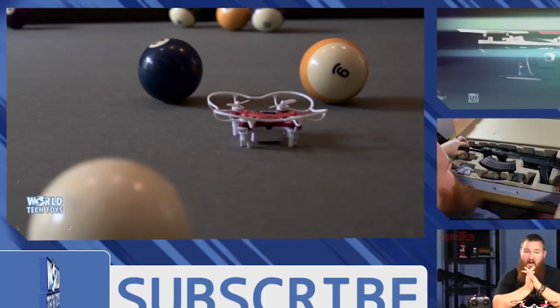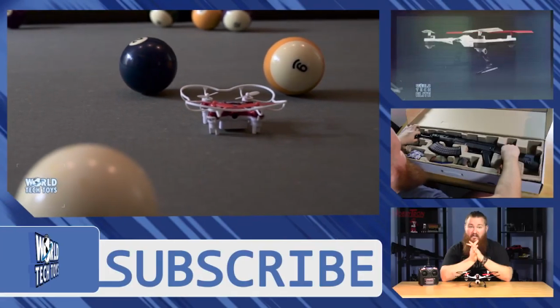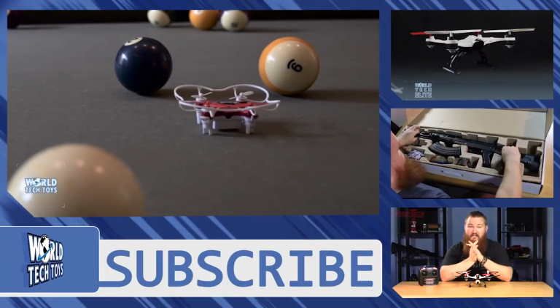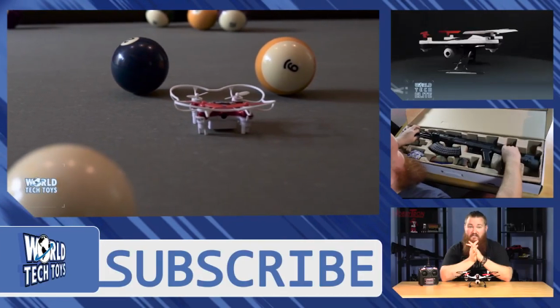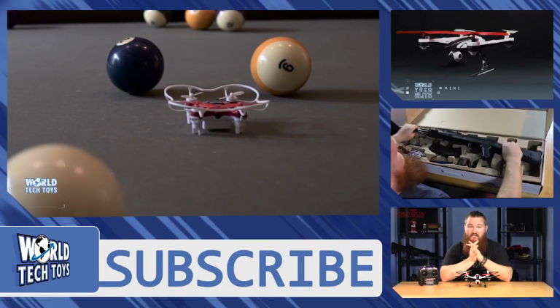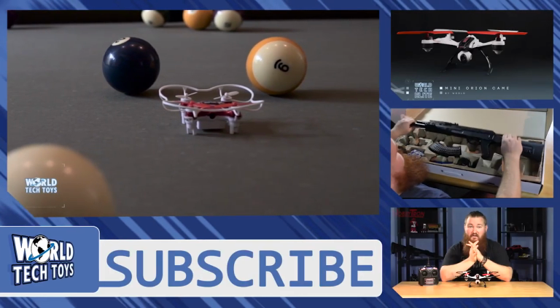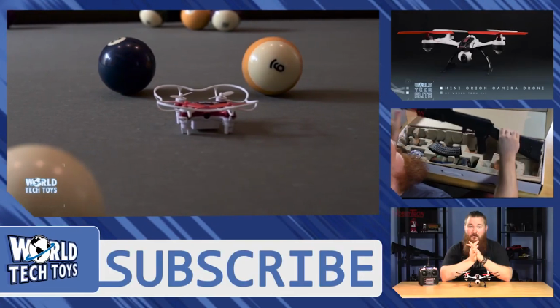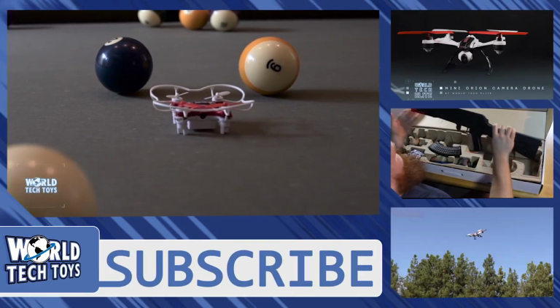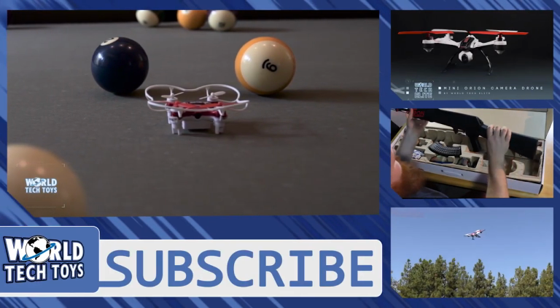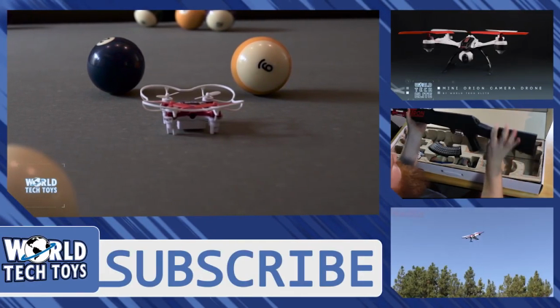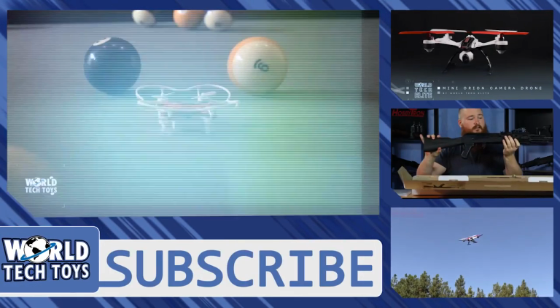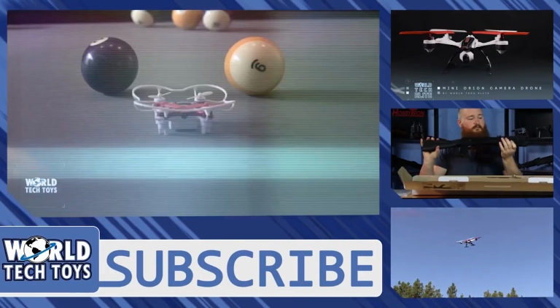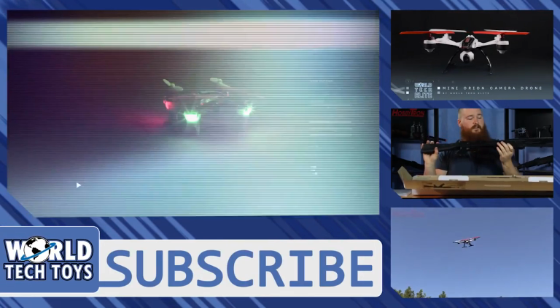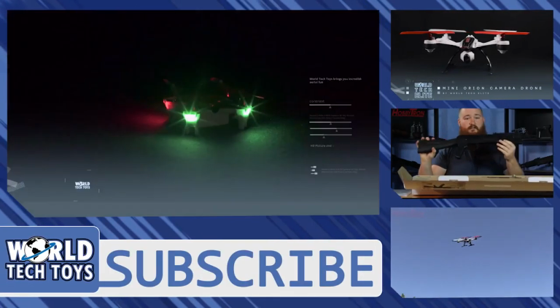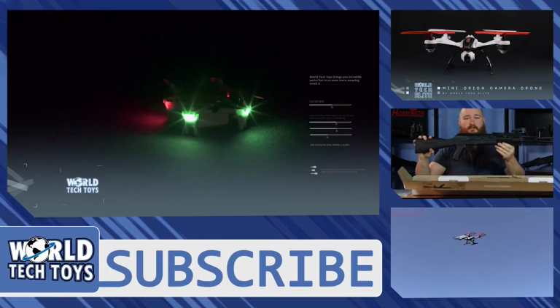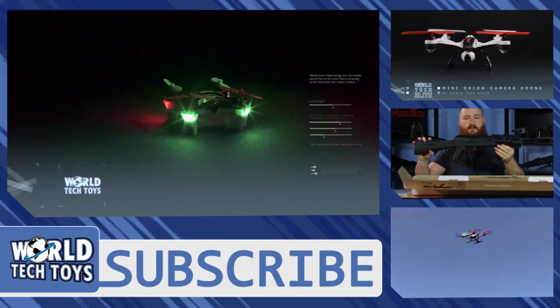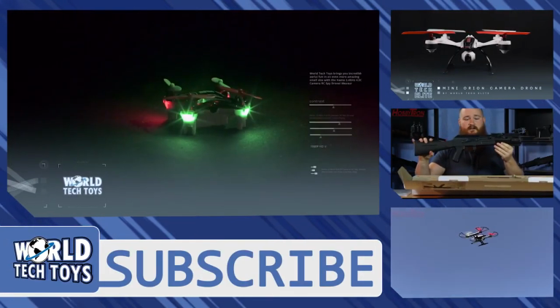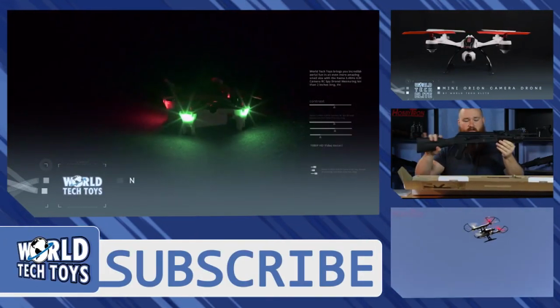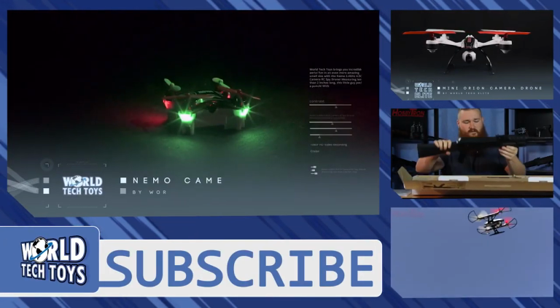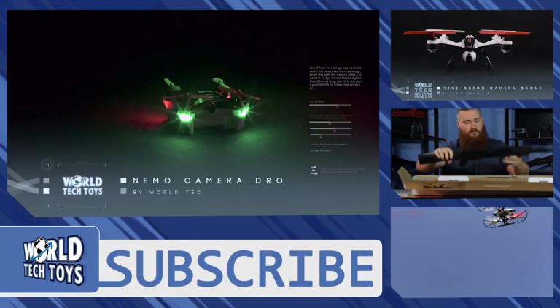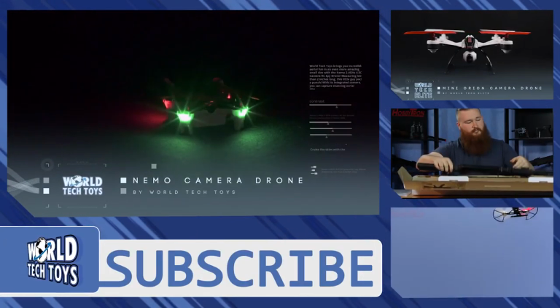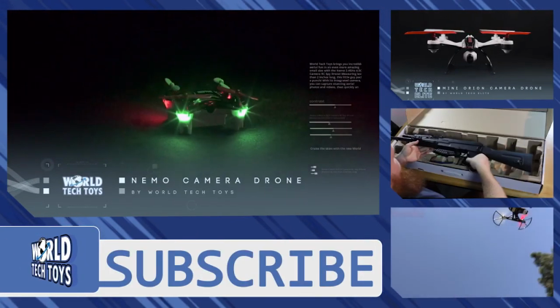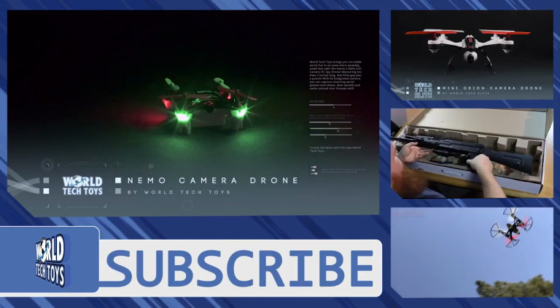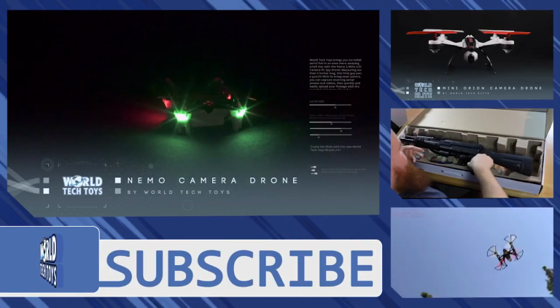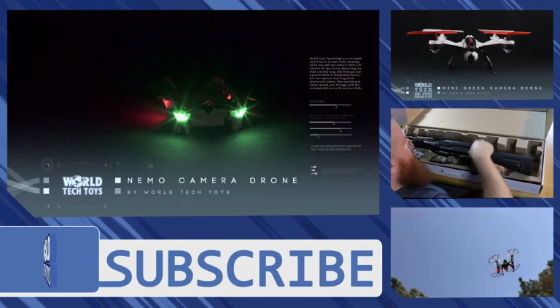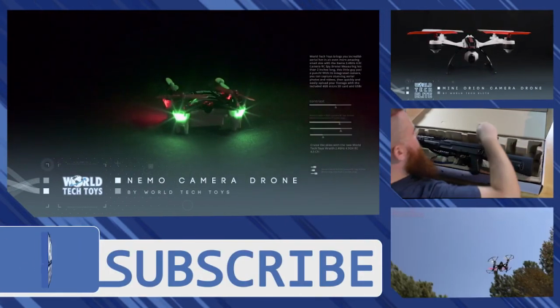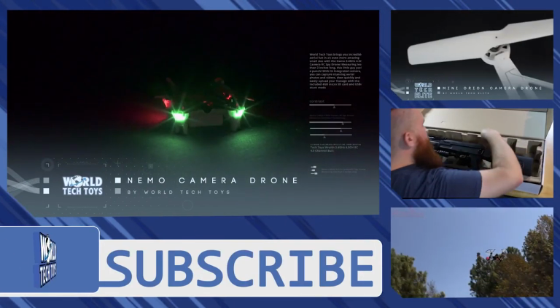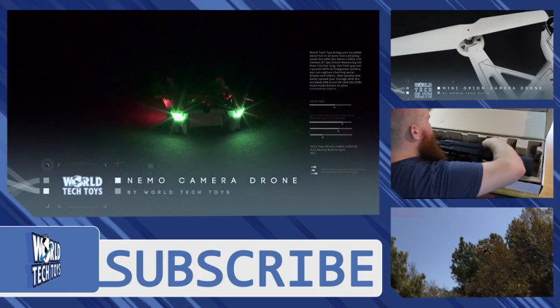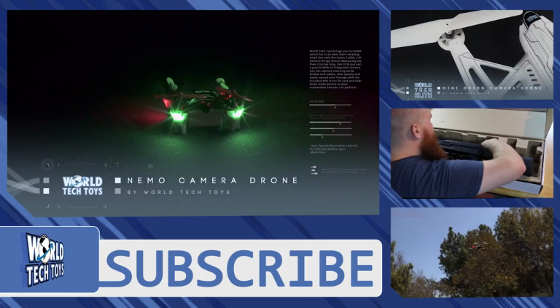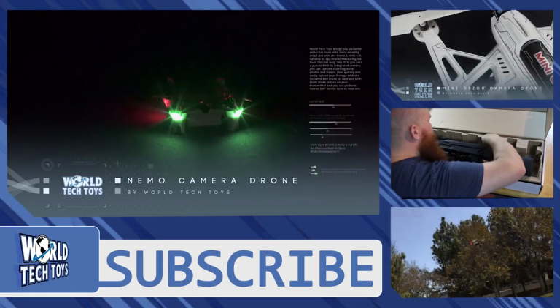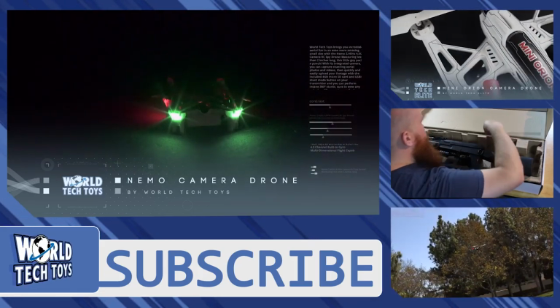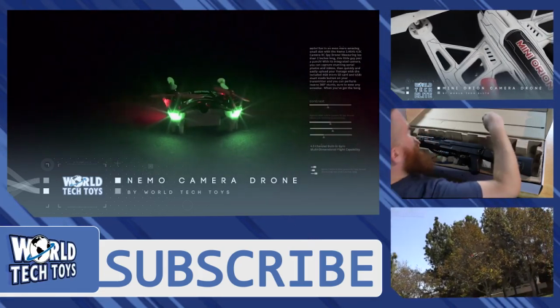Get the Neemo 2.4GHz camera drone today from World Tech Choice.